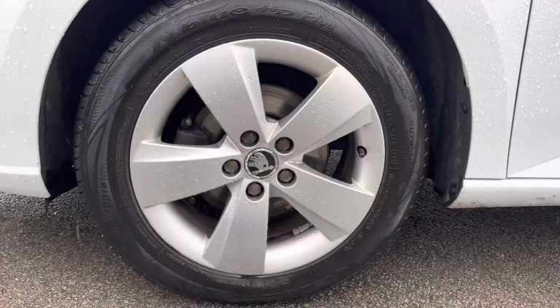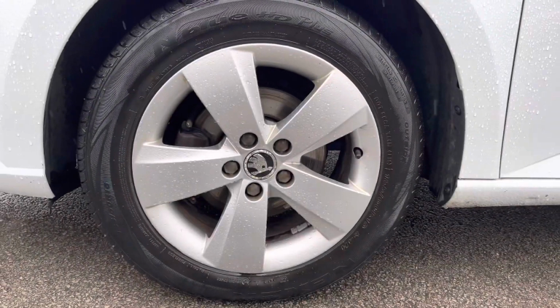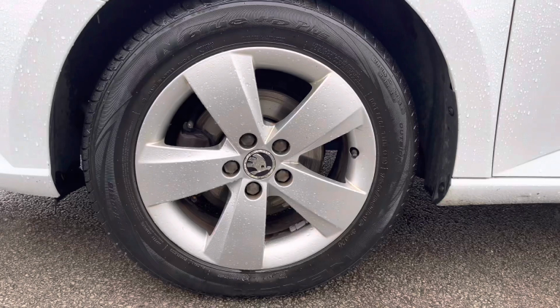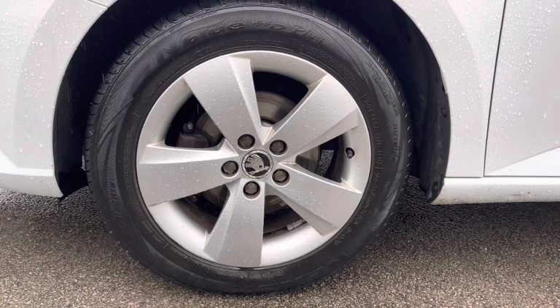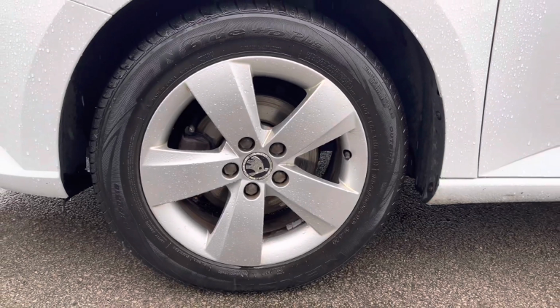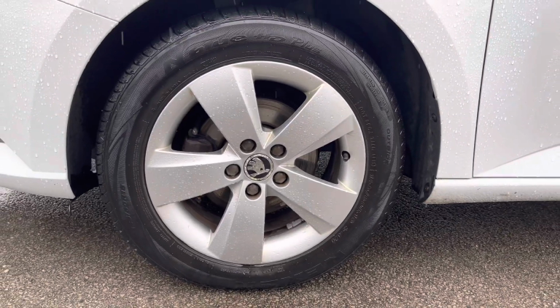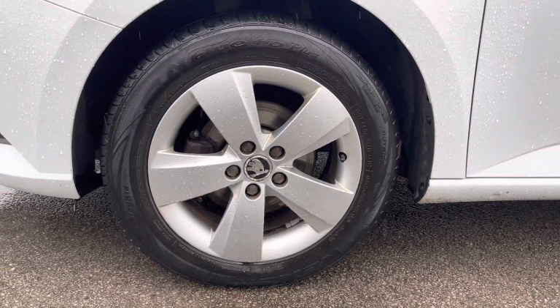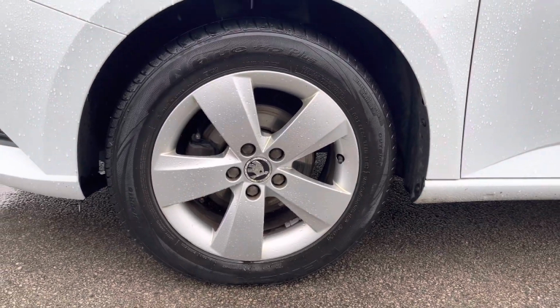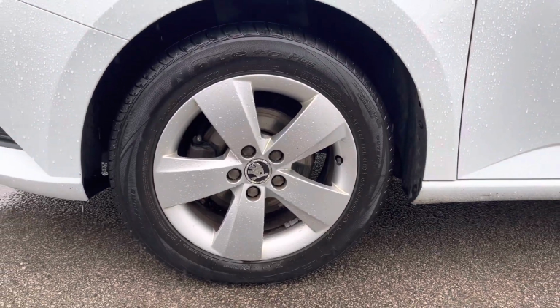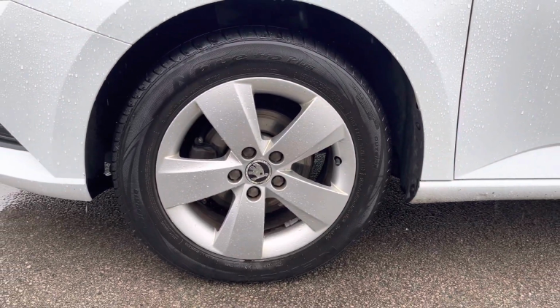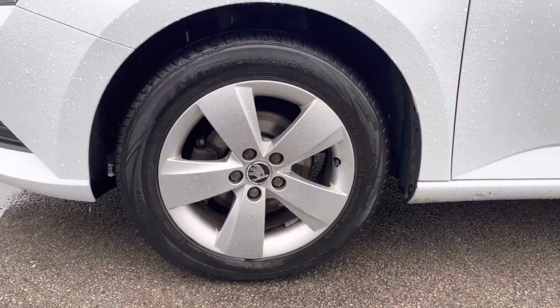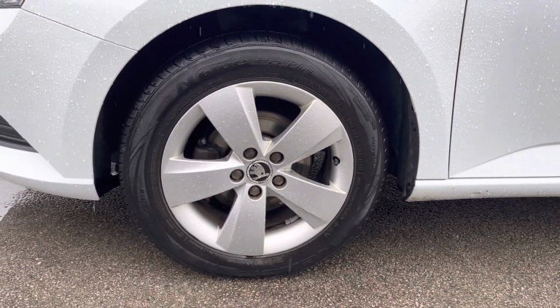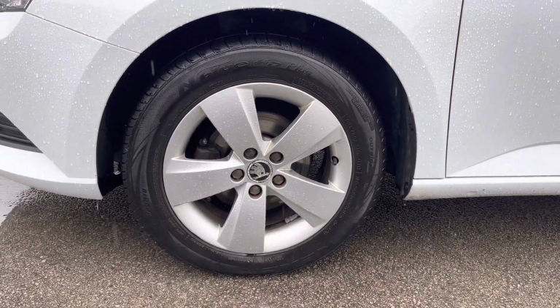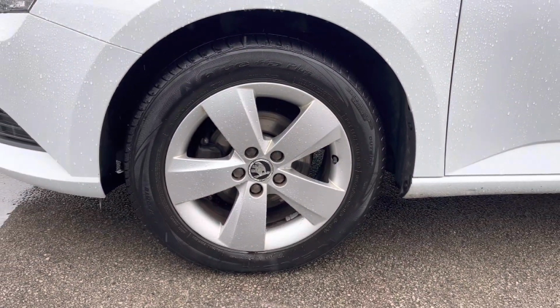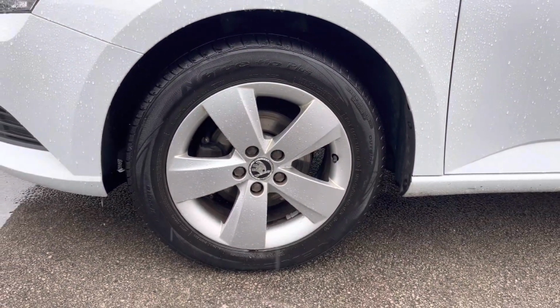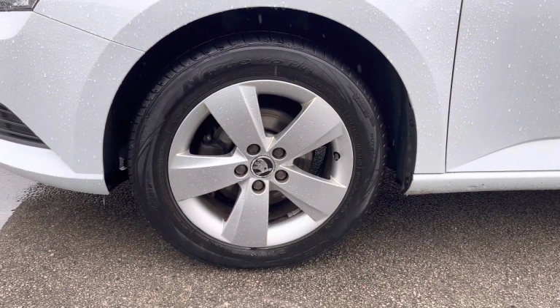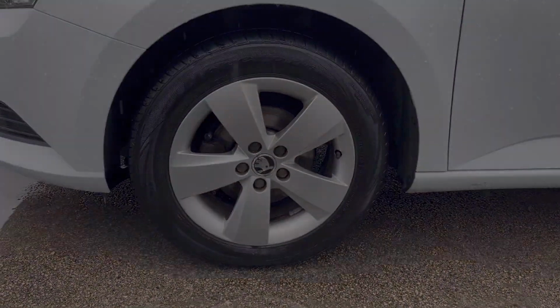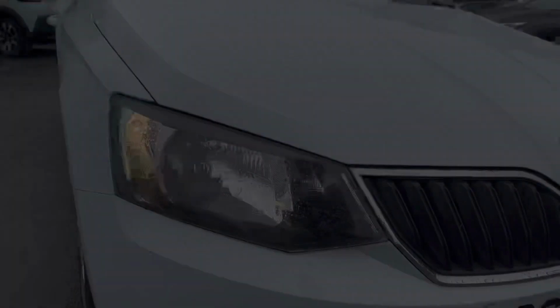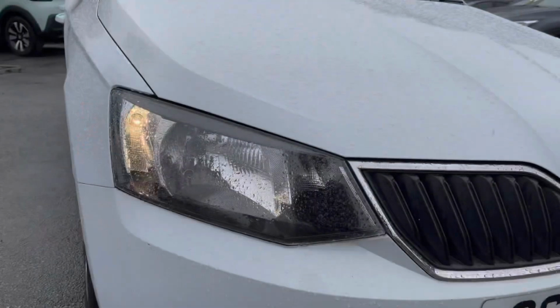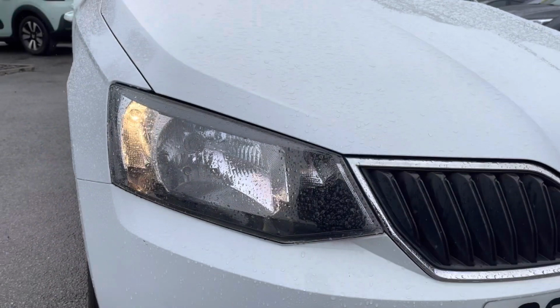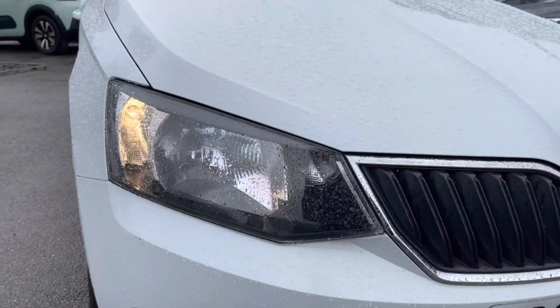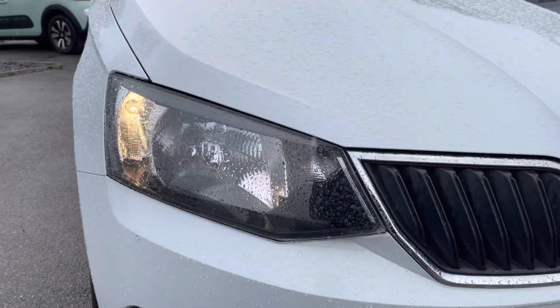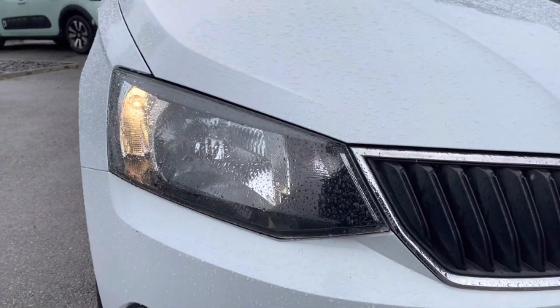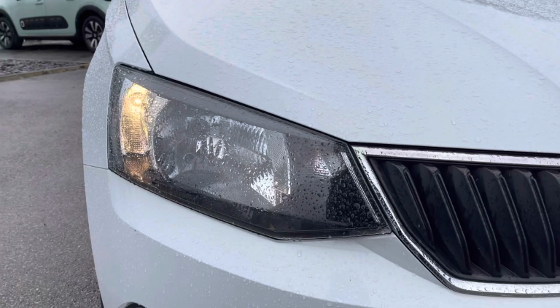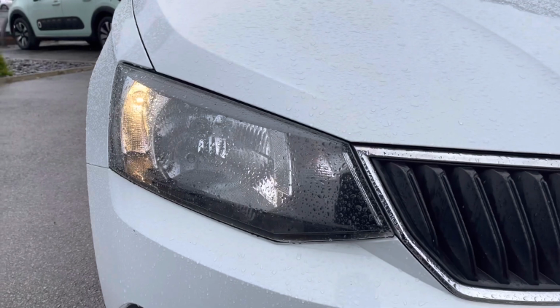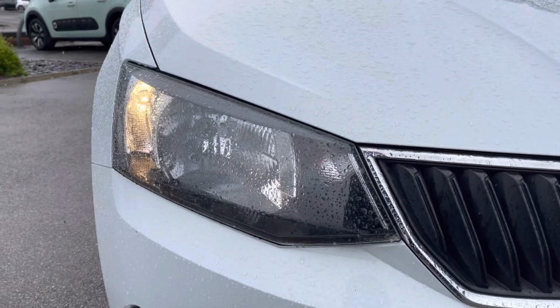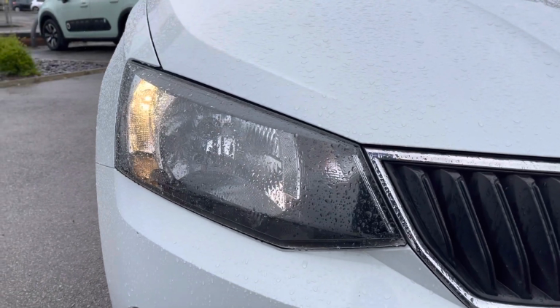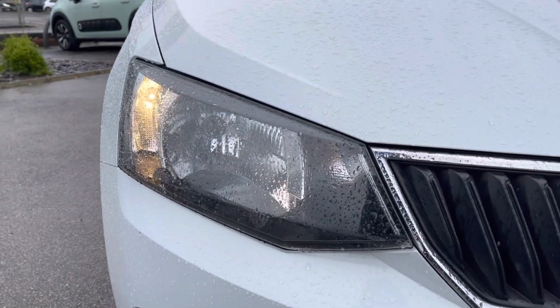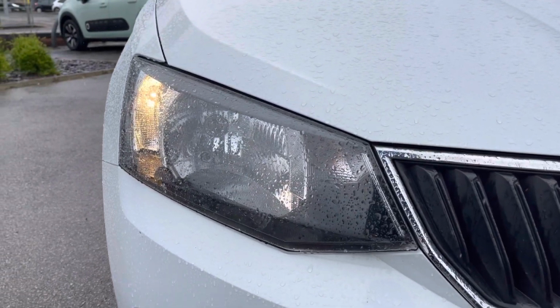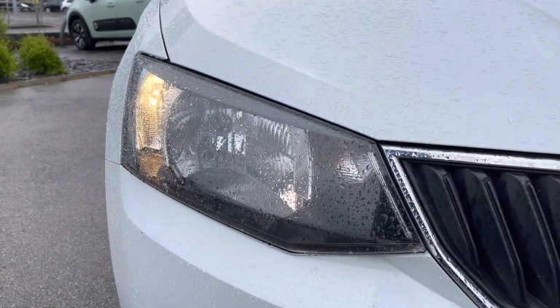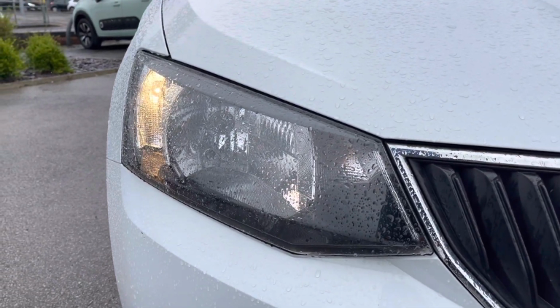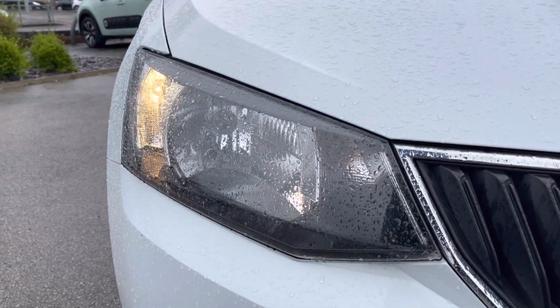It does sit nicely on 15-inch alloy wheels, and you have daytime running lights that complement the vehicle all throughout the day.